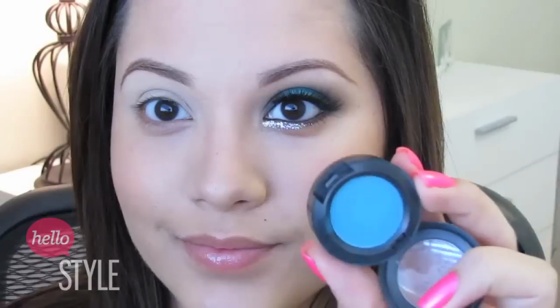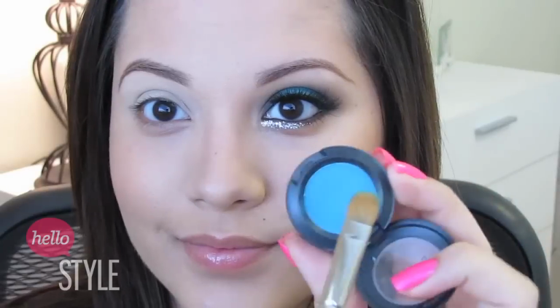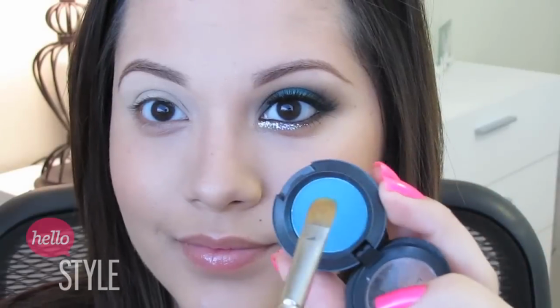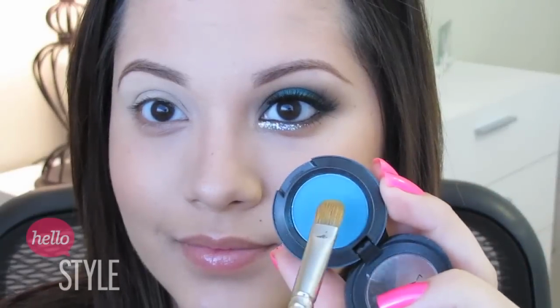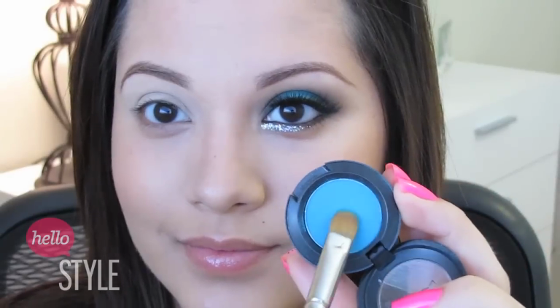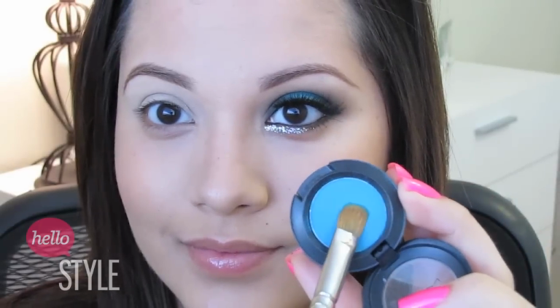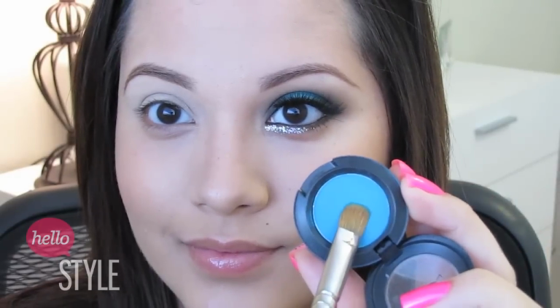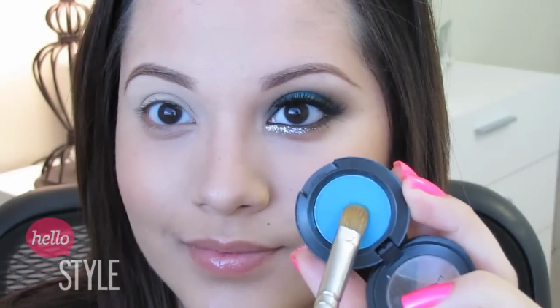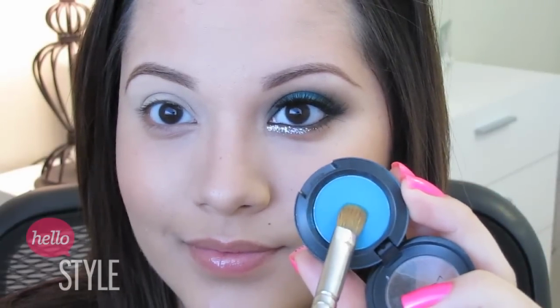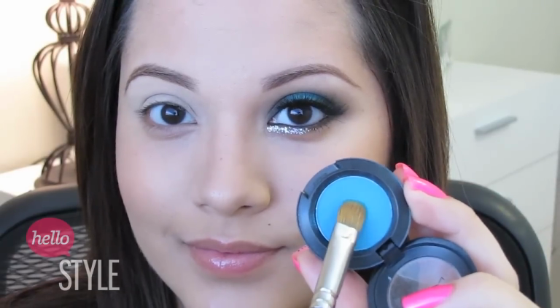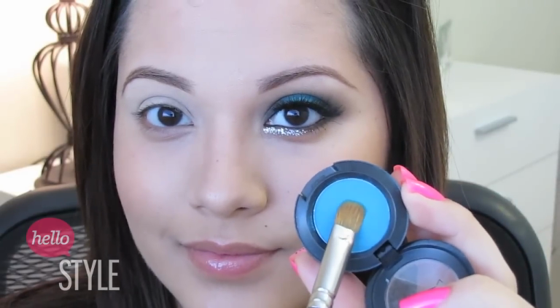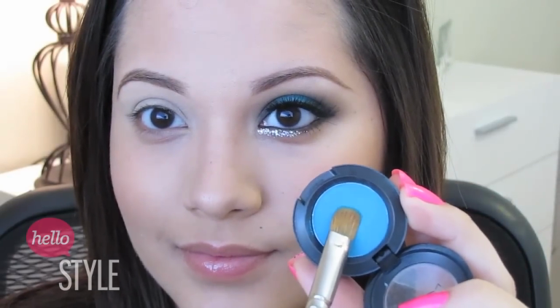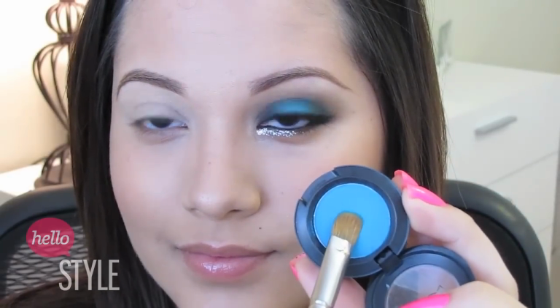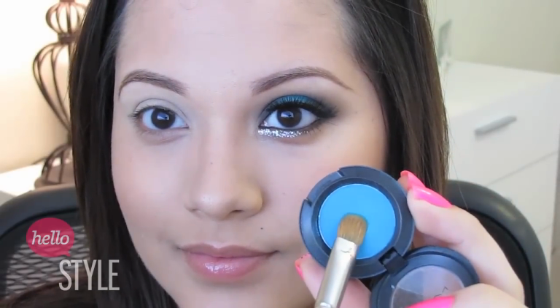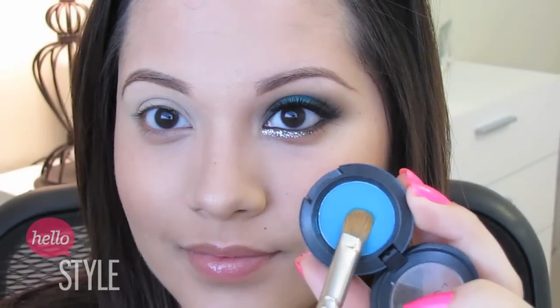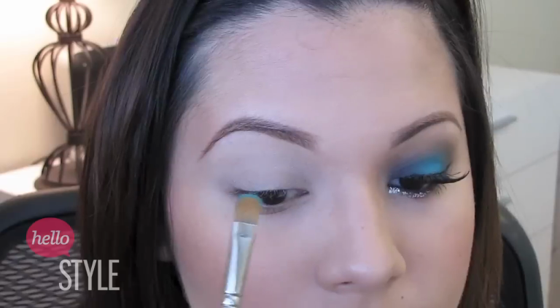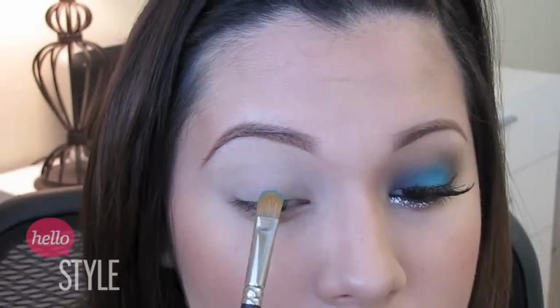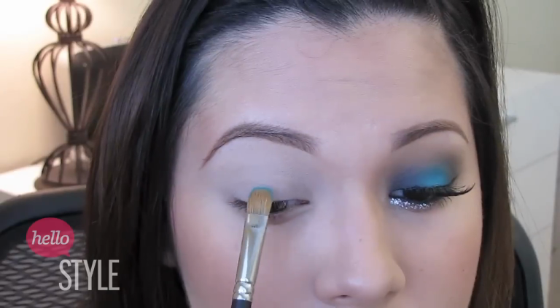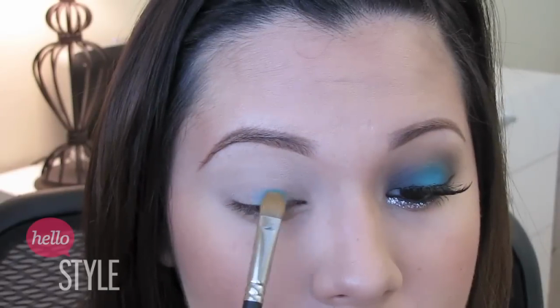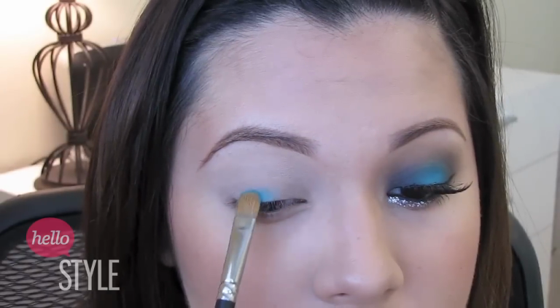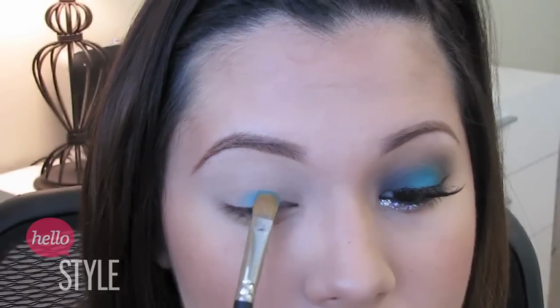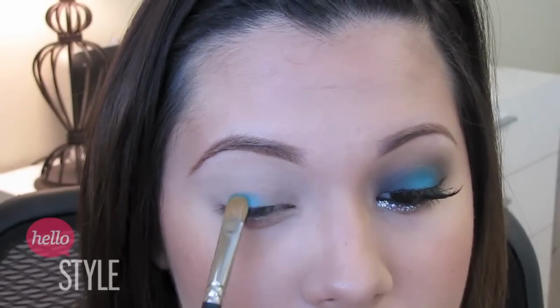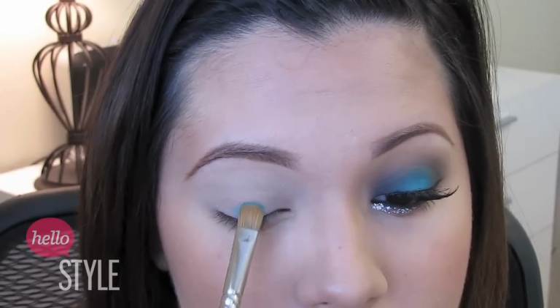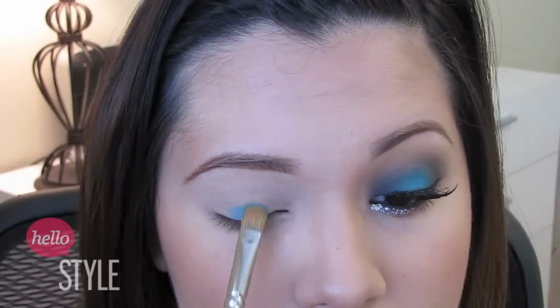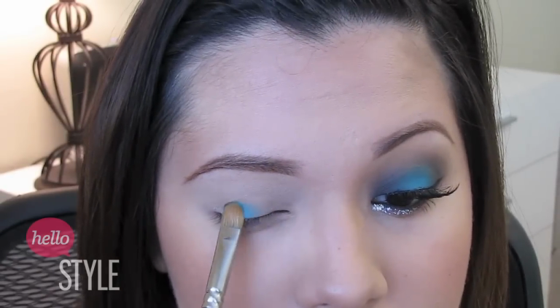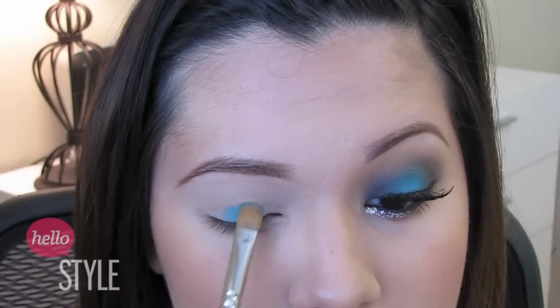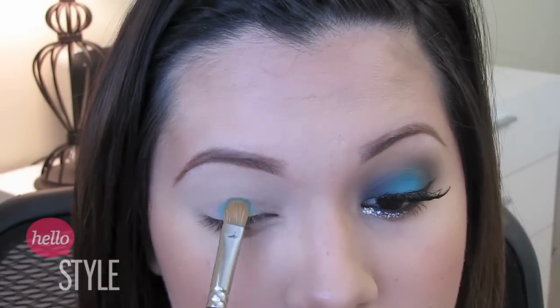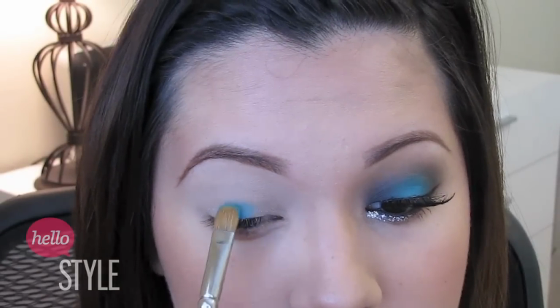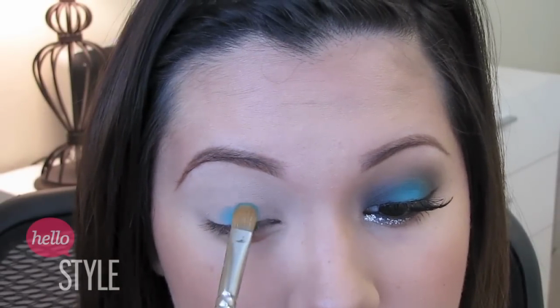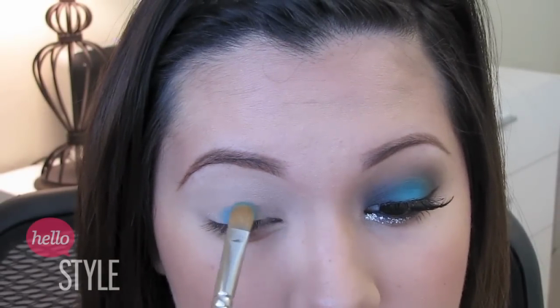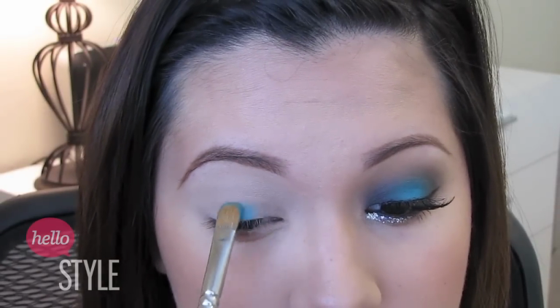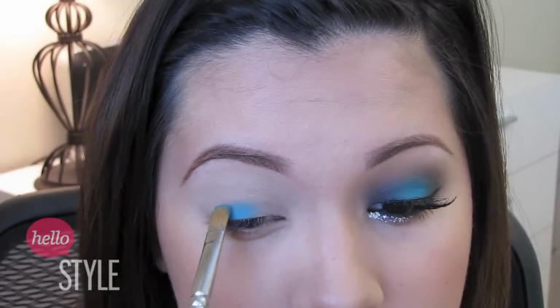Then I used a bright teal color on the center of my lids only, leaving the inner and outer corners blank.